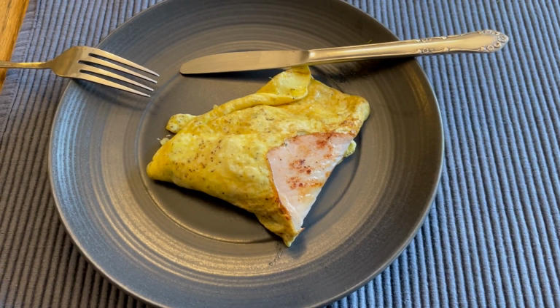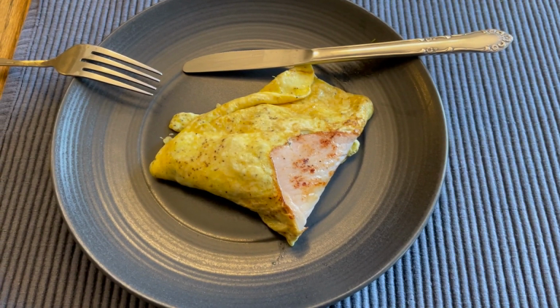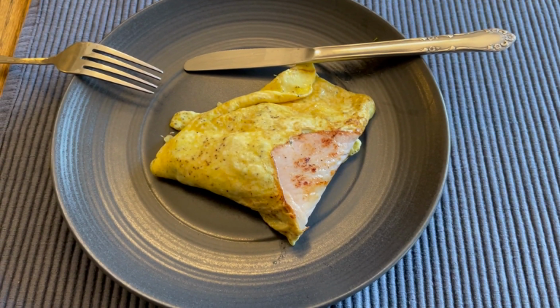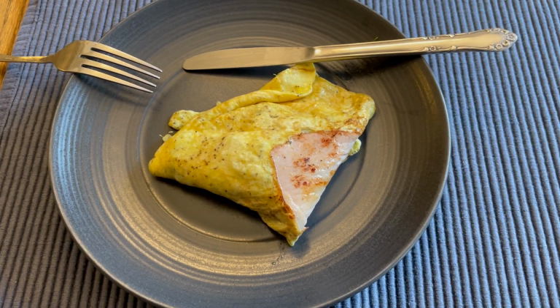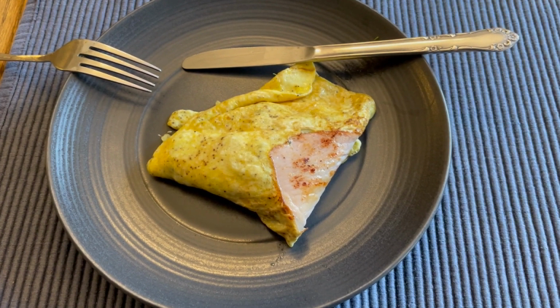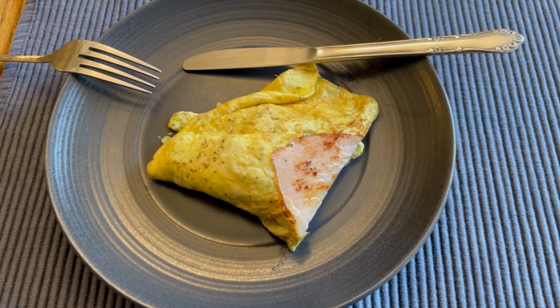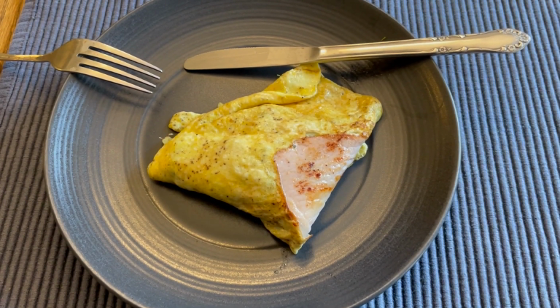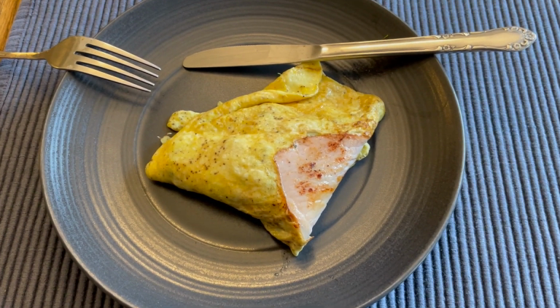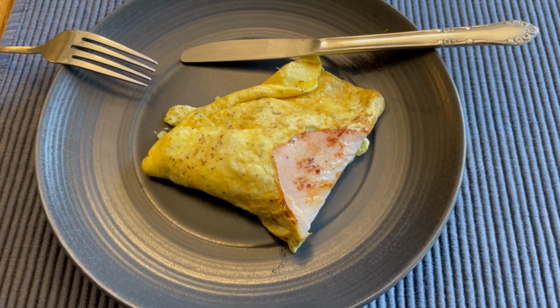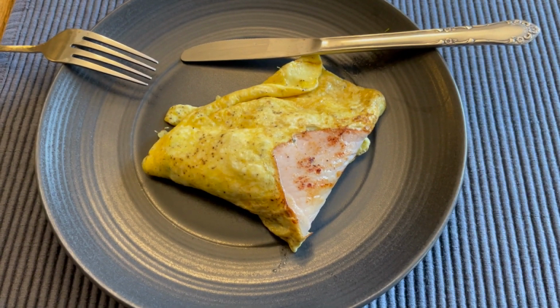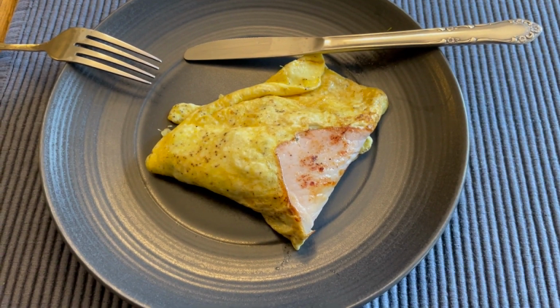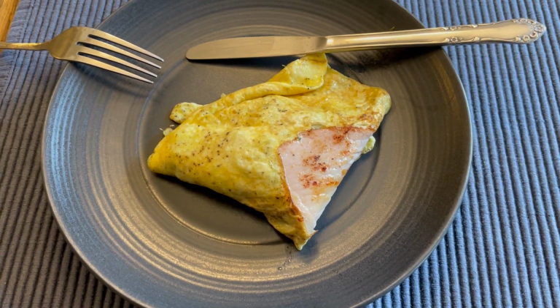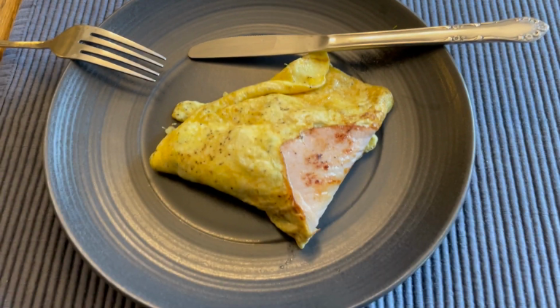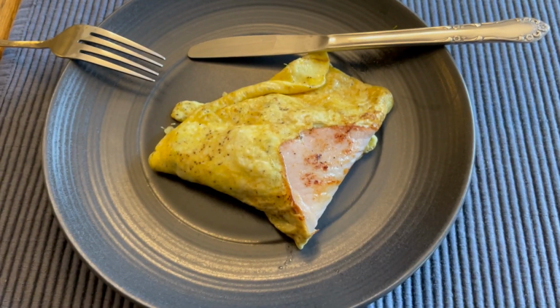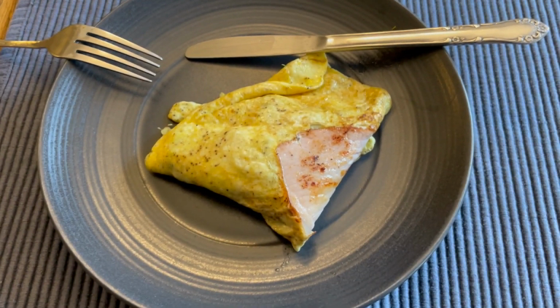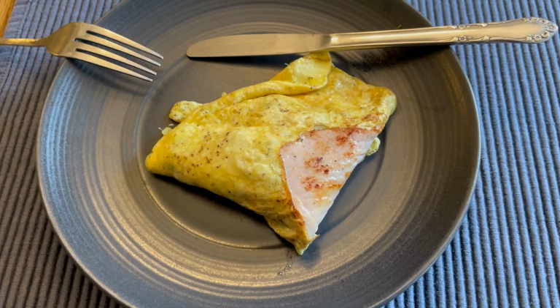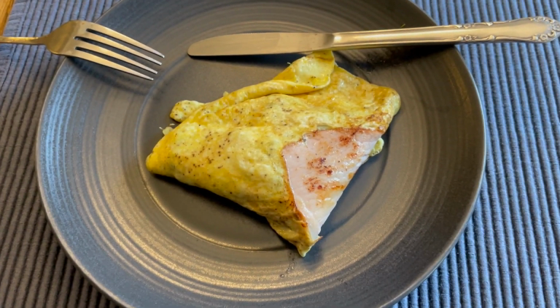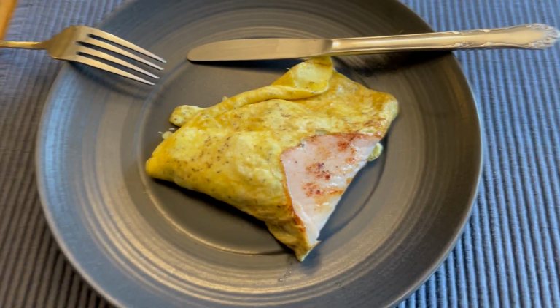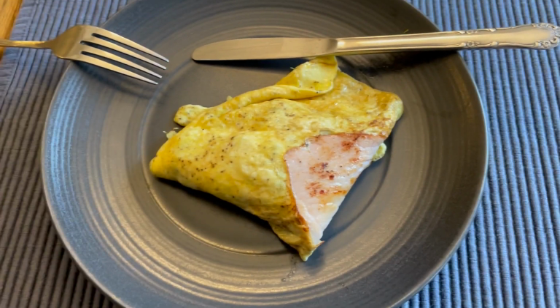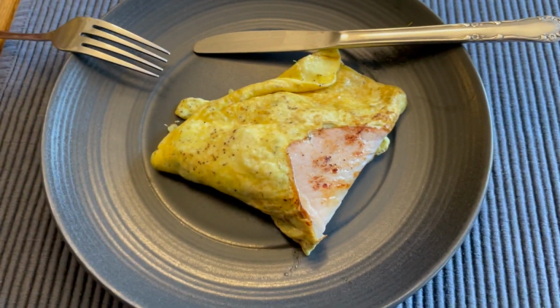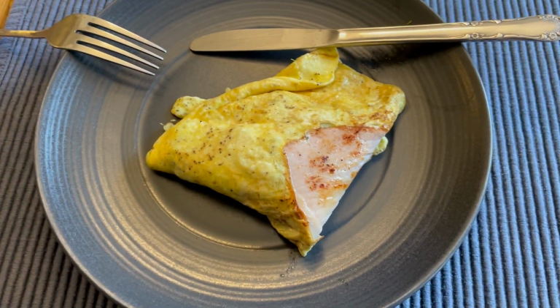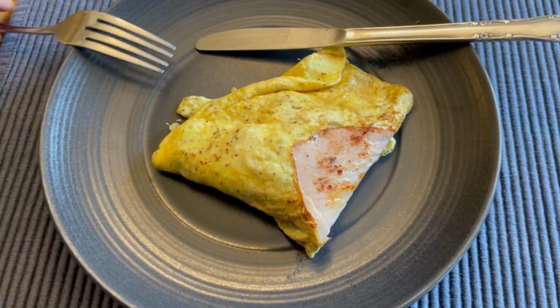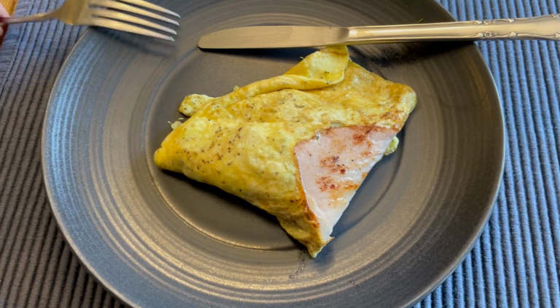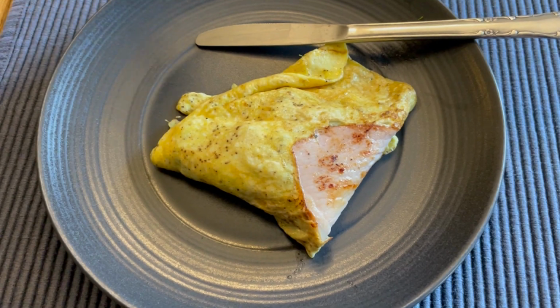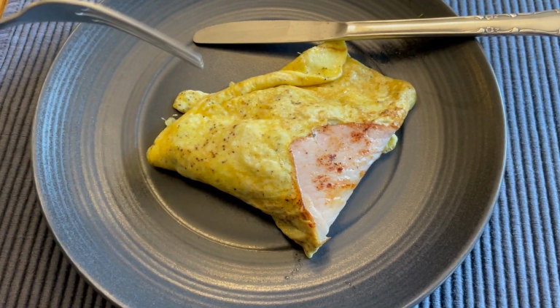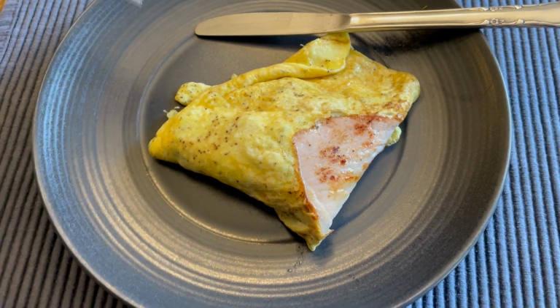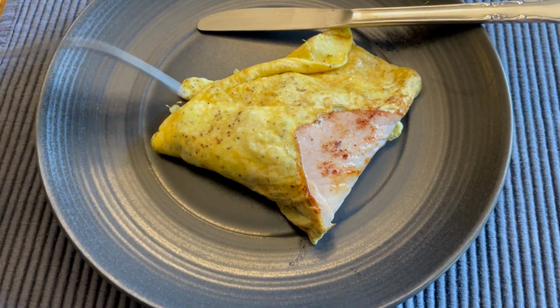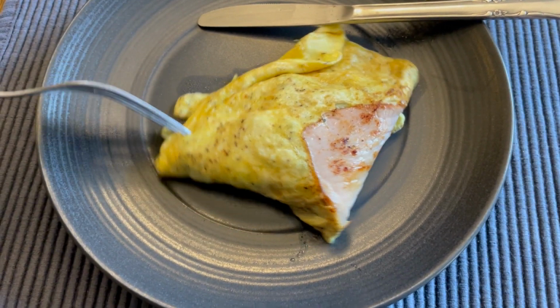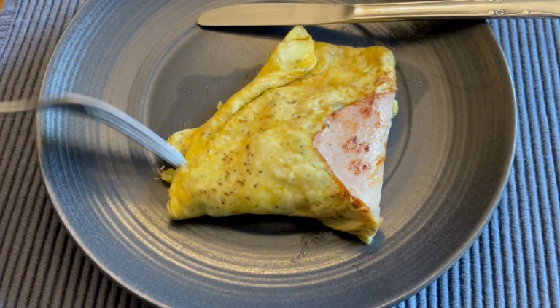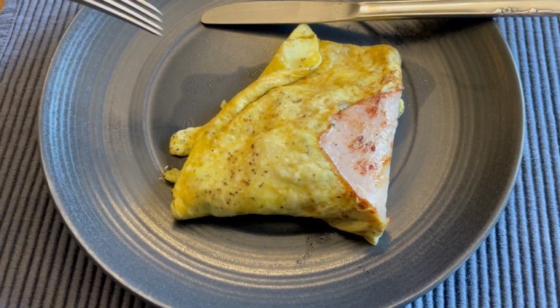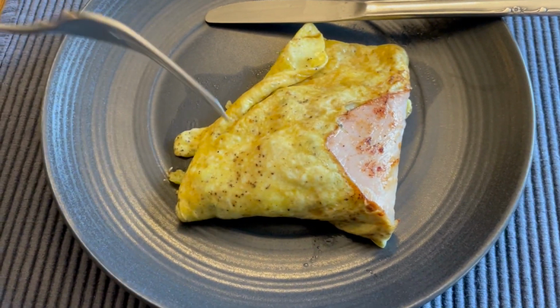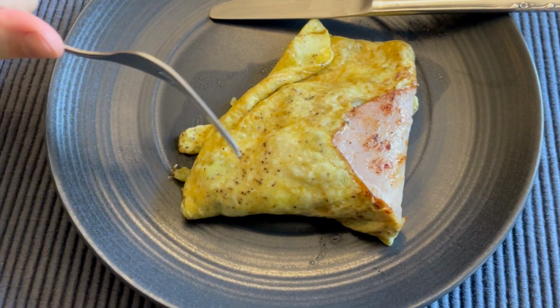We have a much nicer omelette this time around. I'm going to have a taste here.